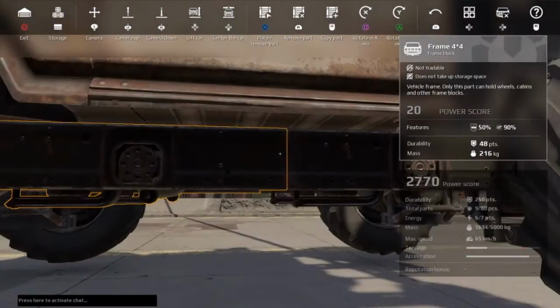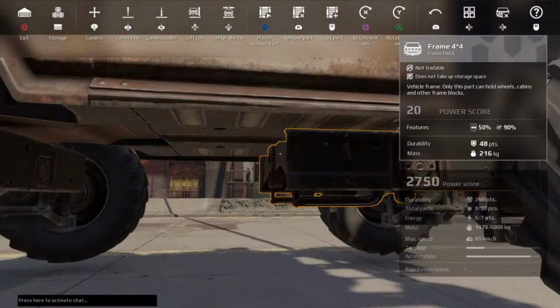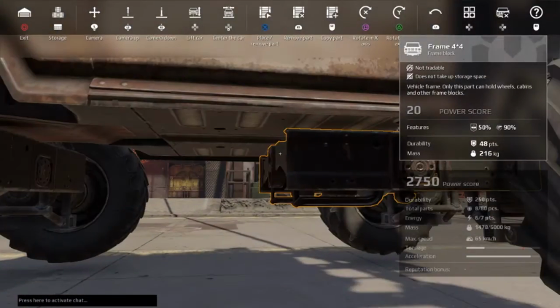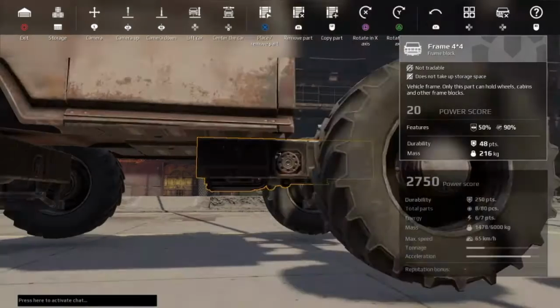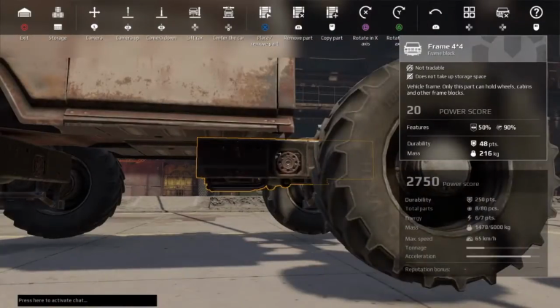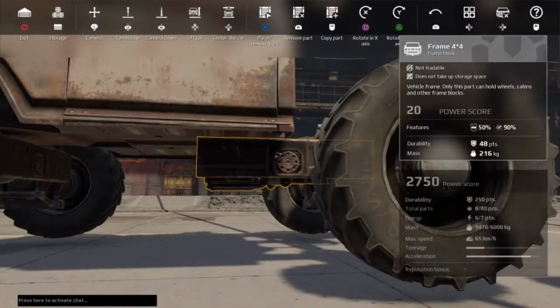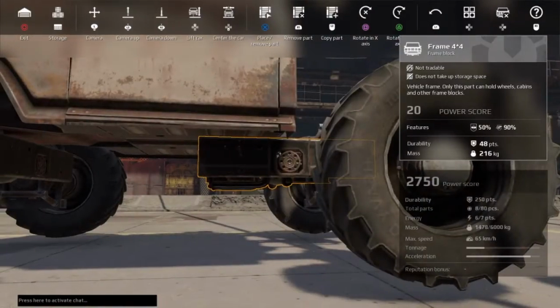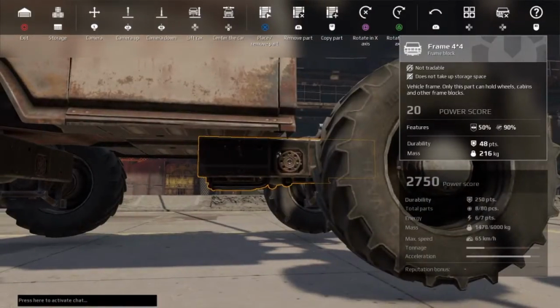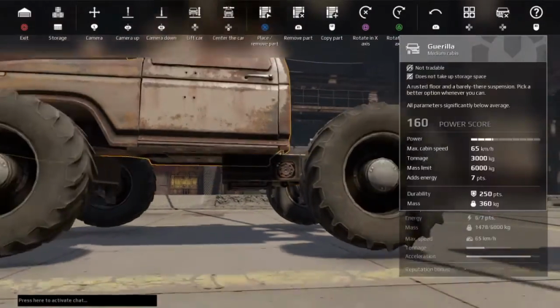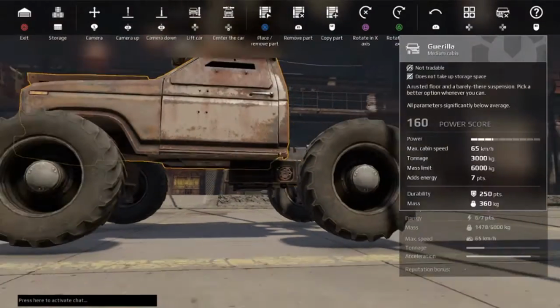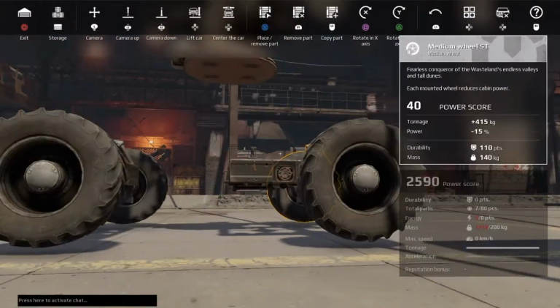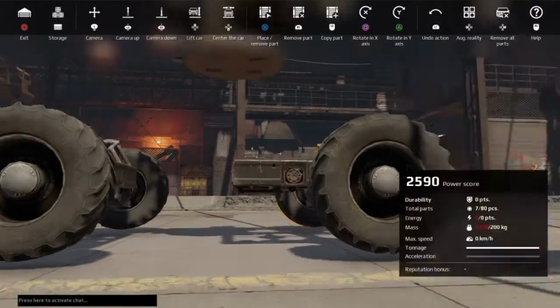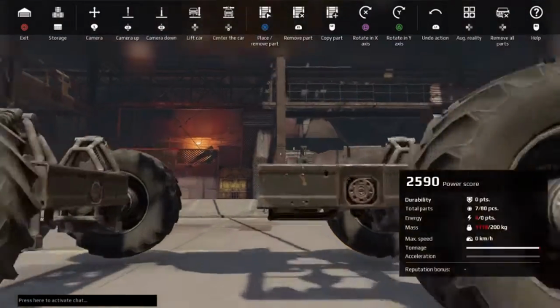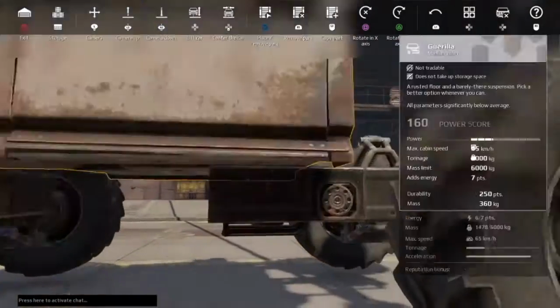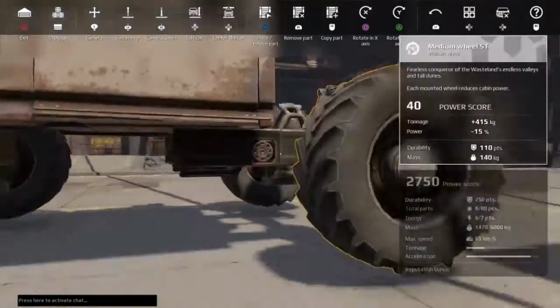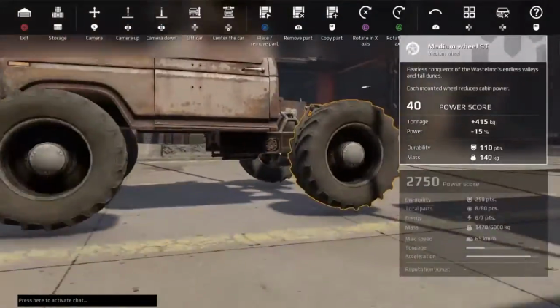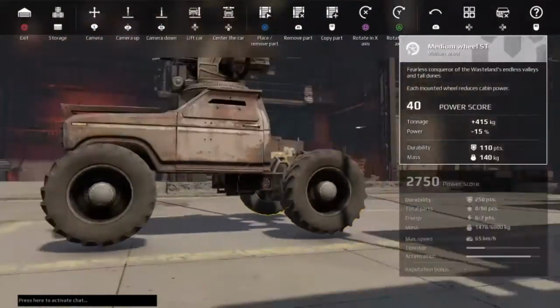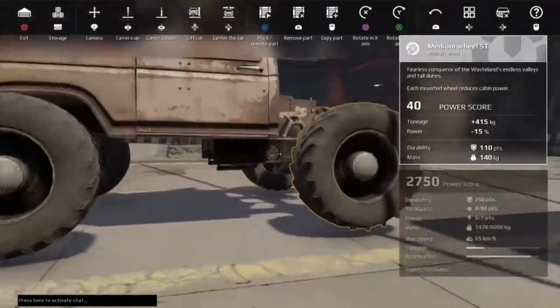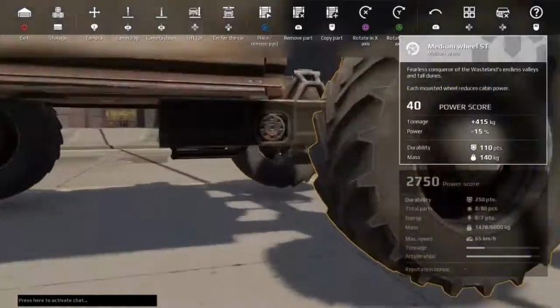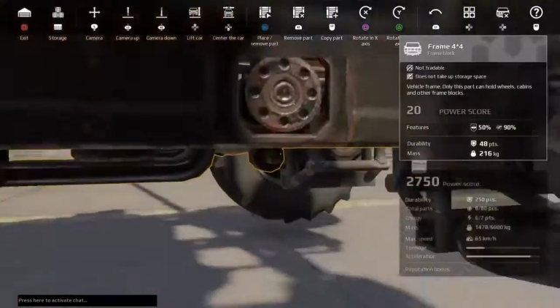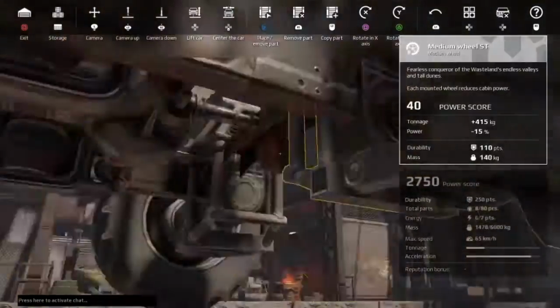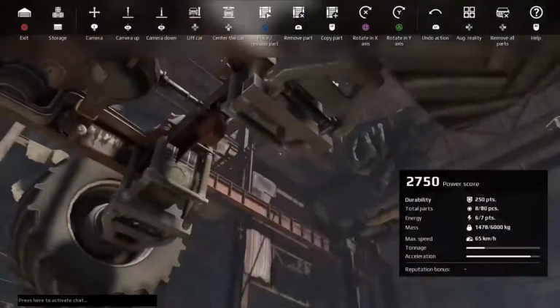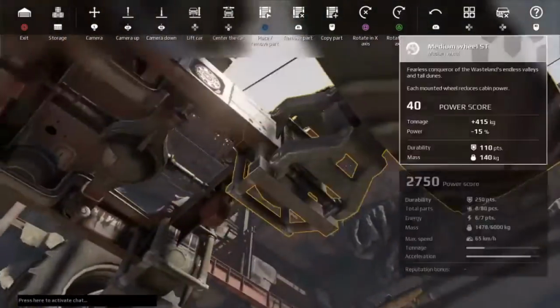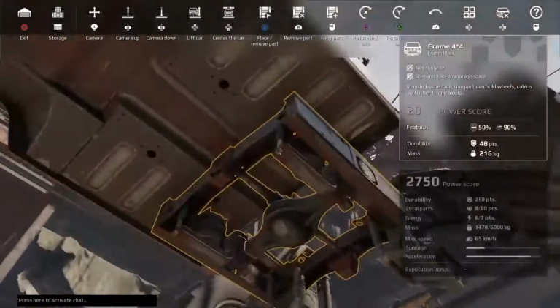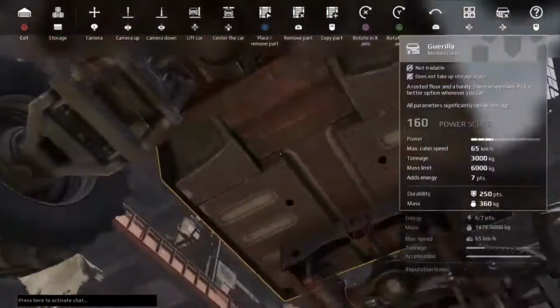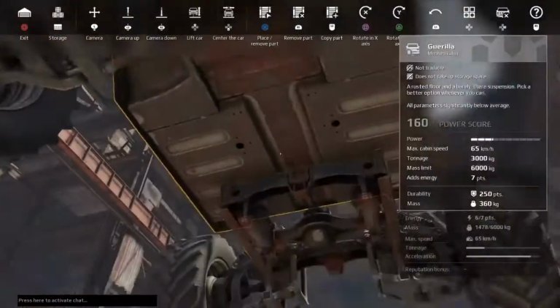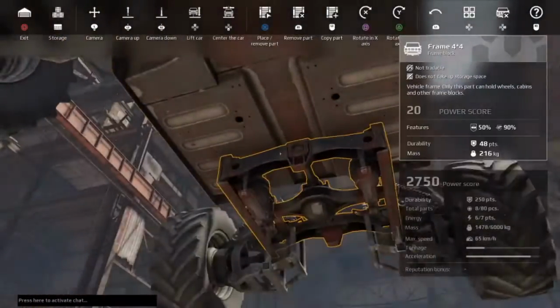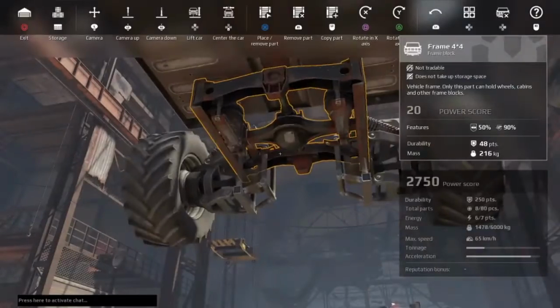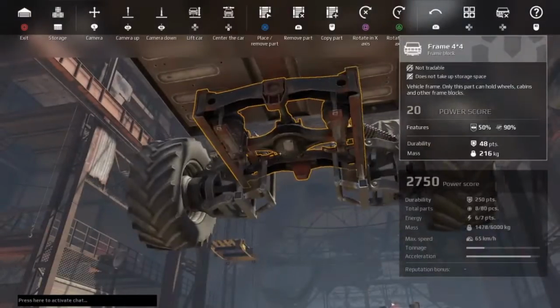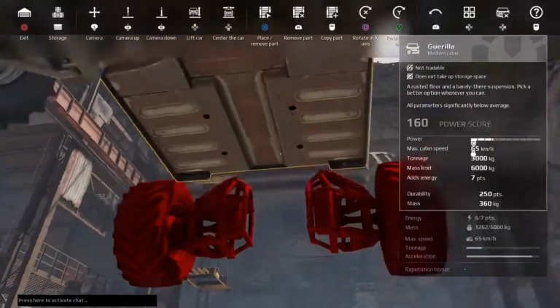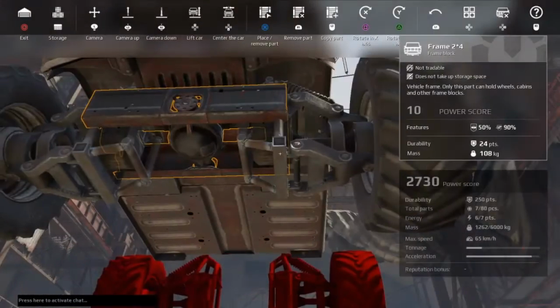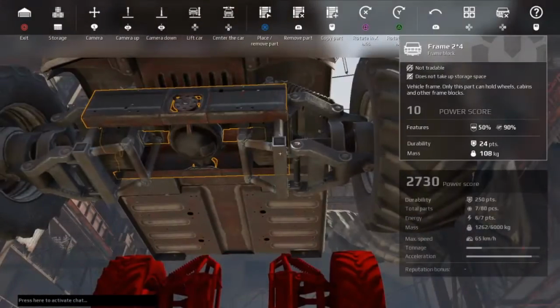We want to take off any frame pieces that are not totally necessary, because we're trying to get our power score as low as possible.